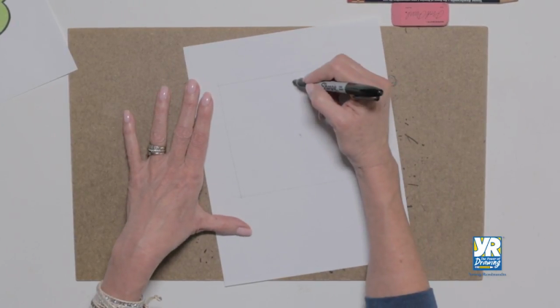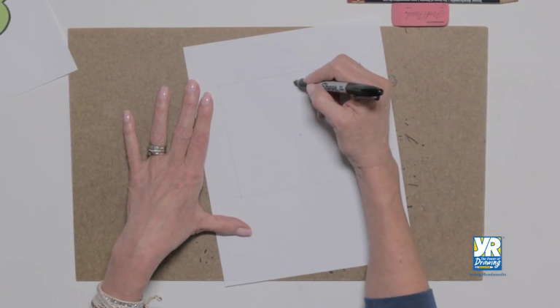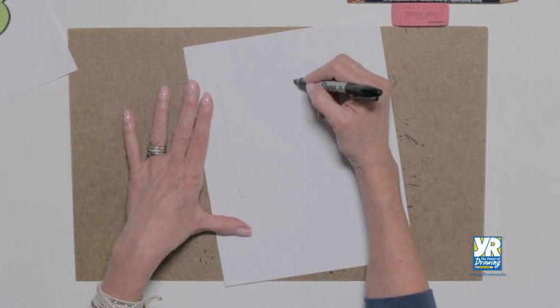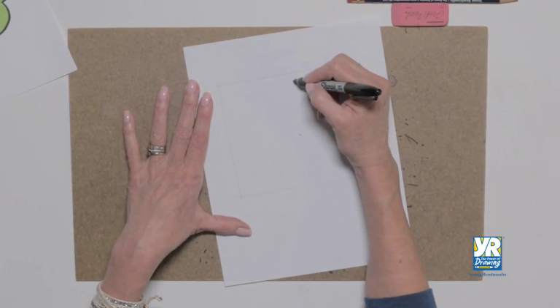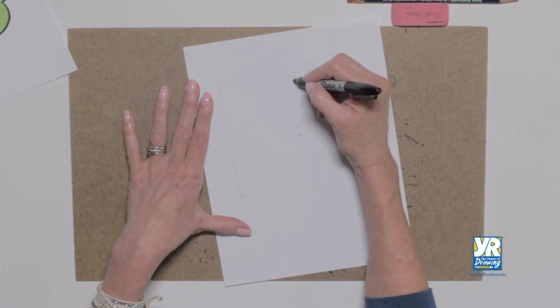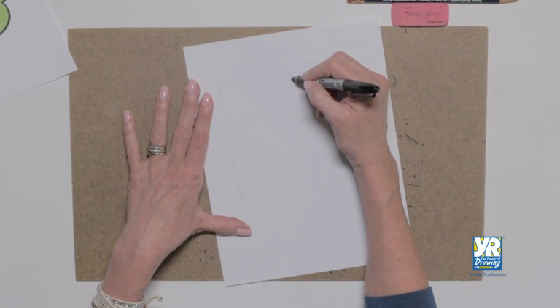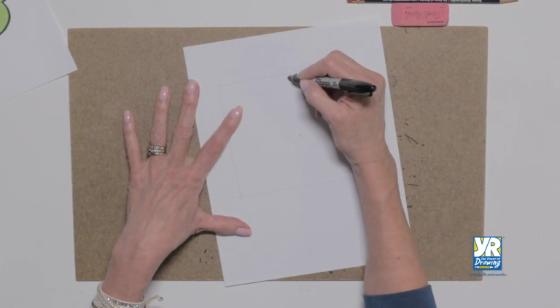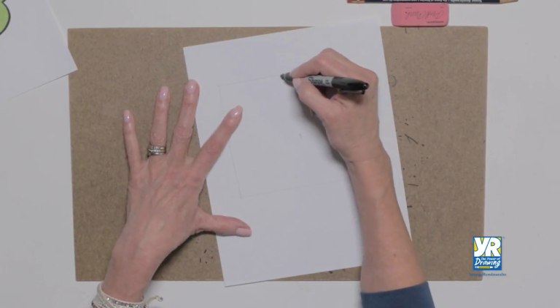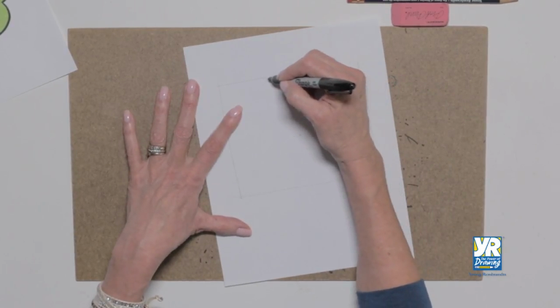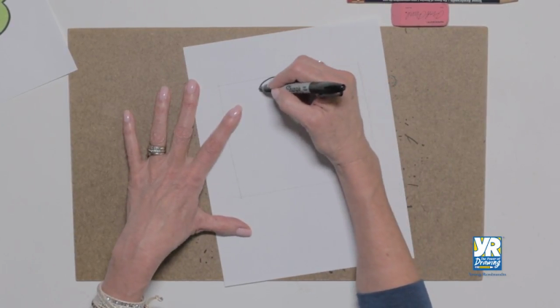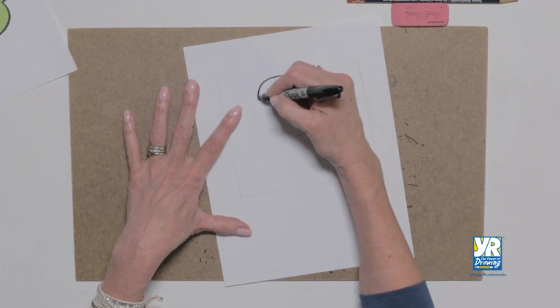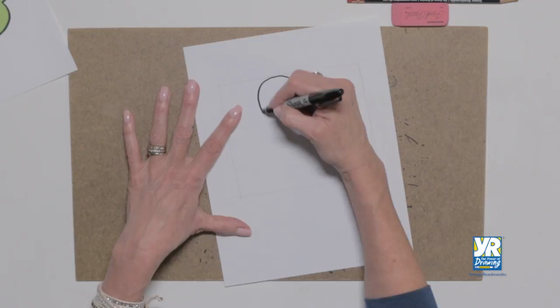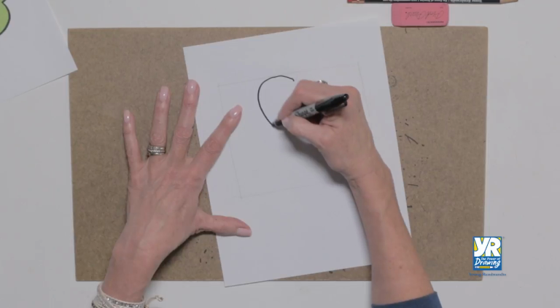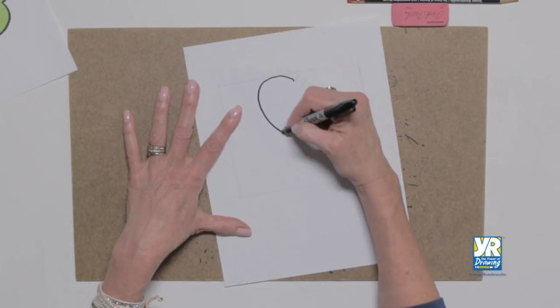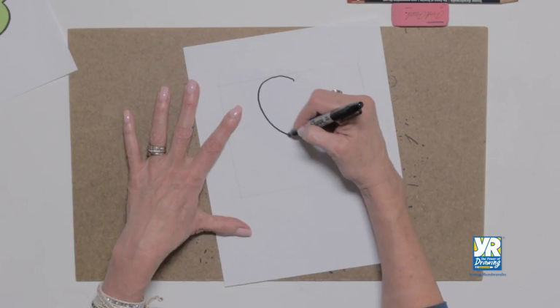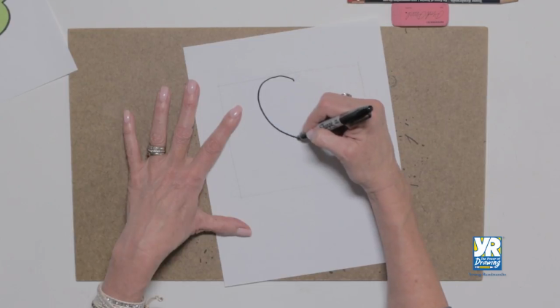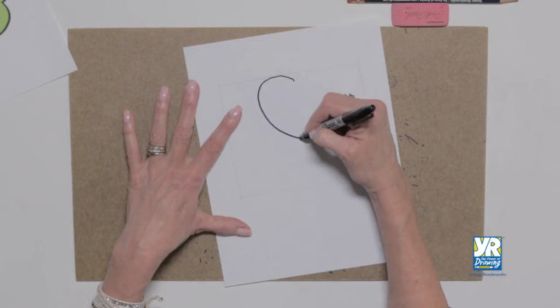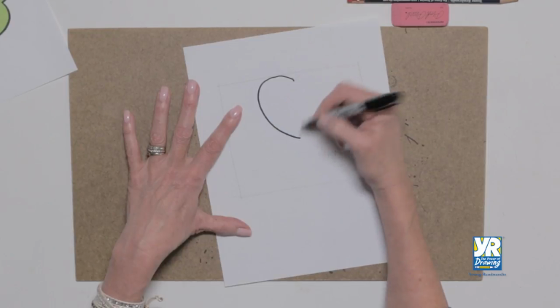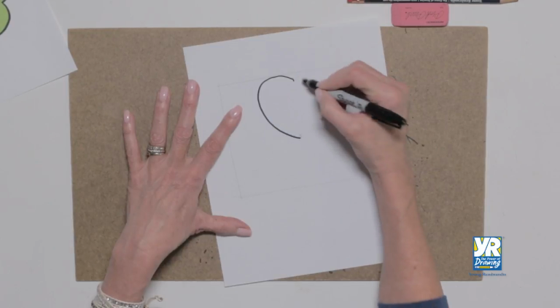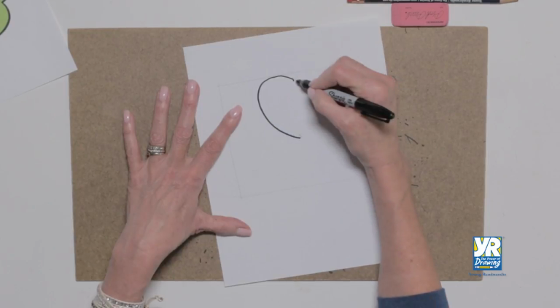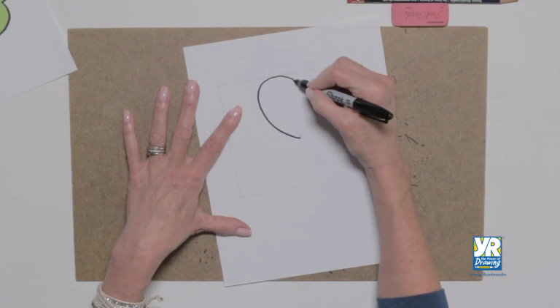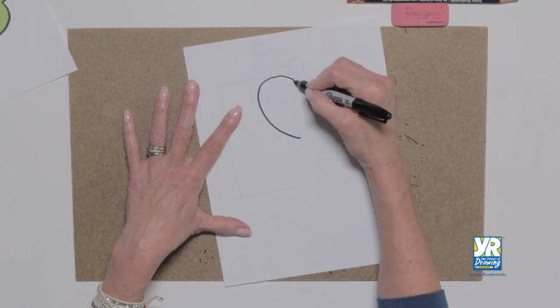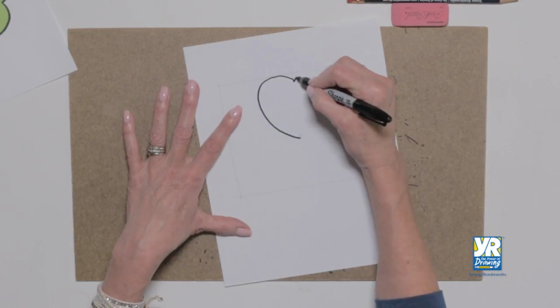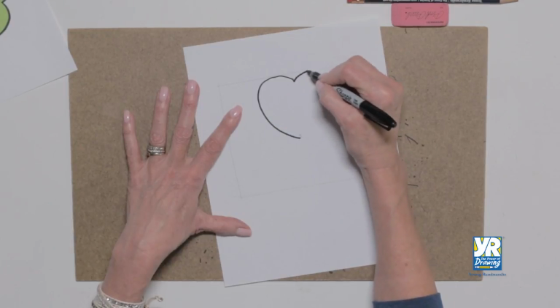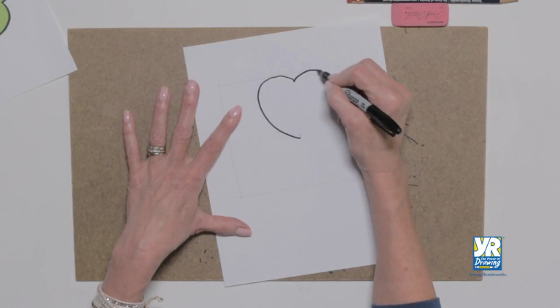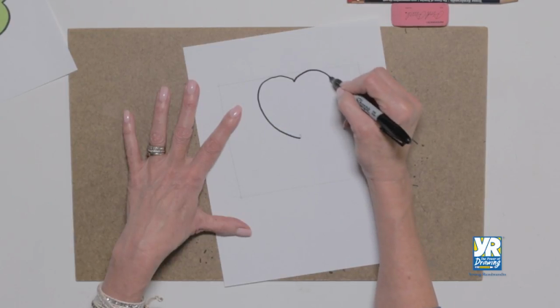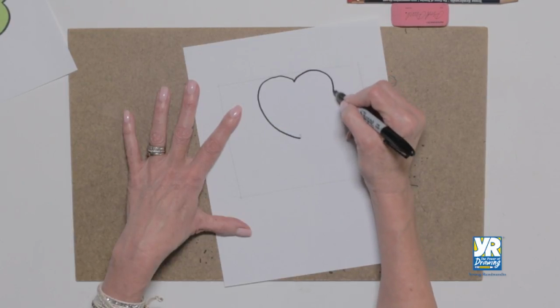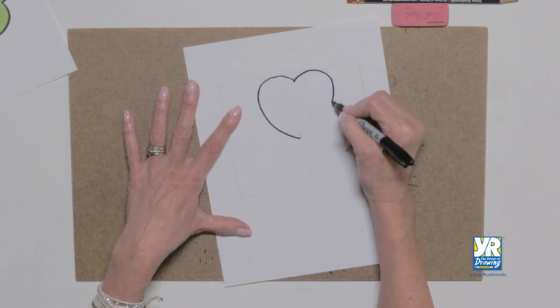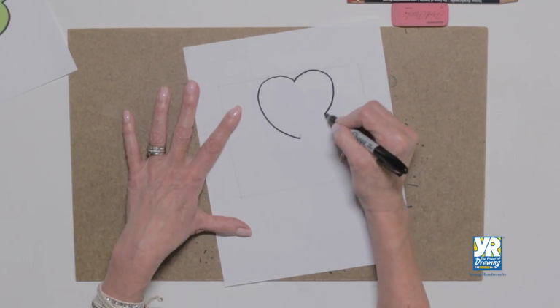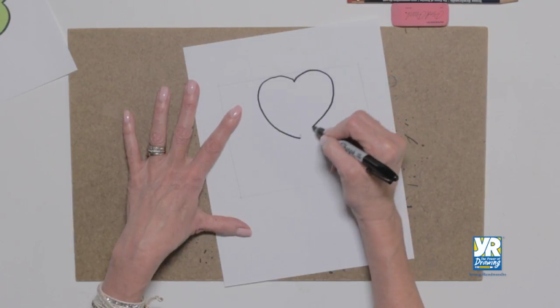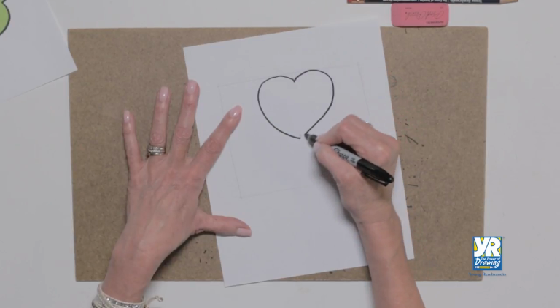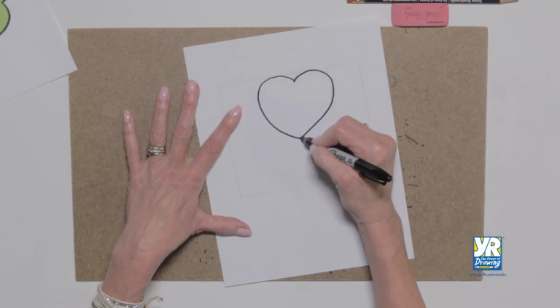Here's my first heart. Come to that point, second half, come to that point.